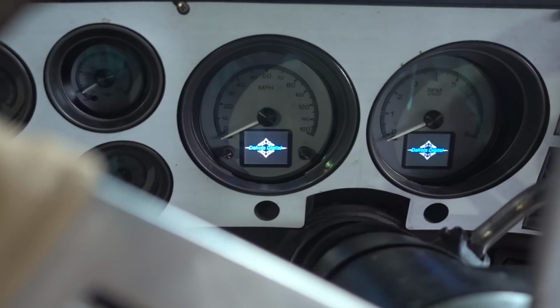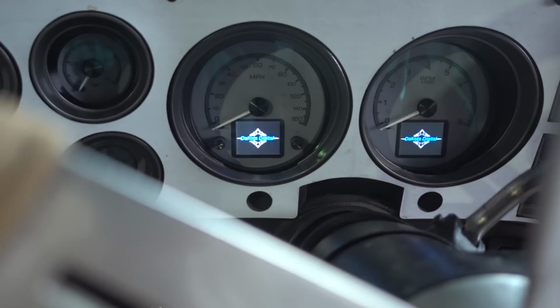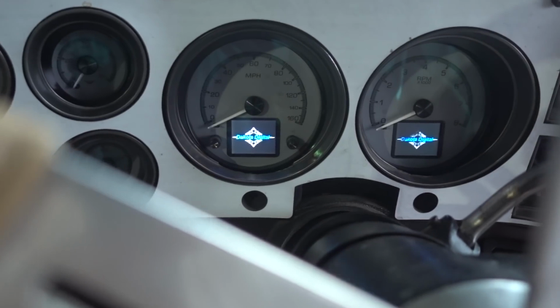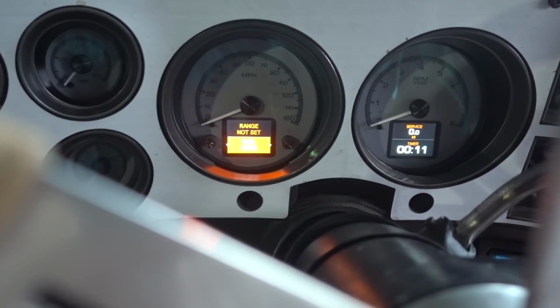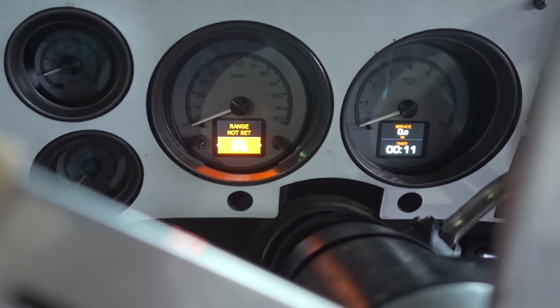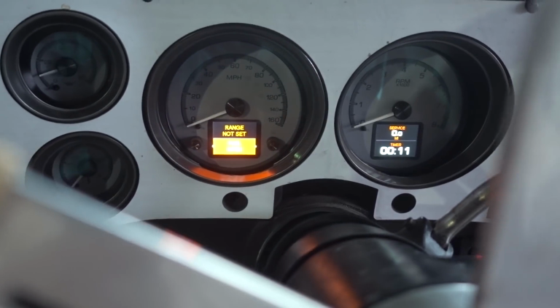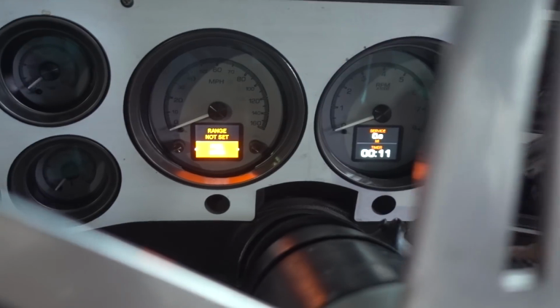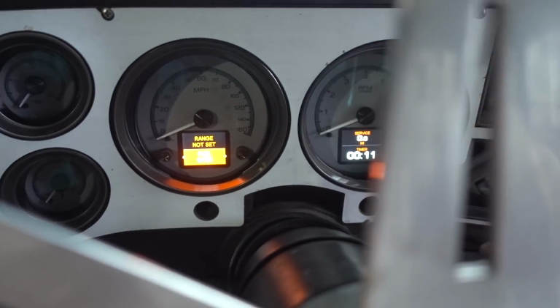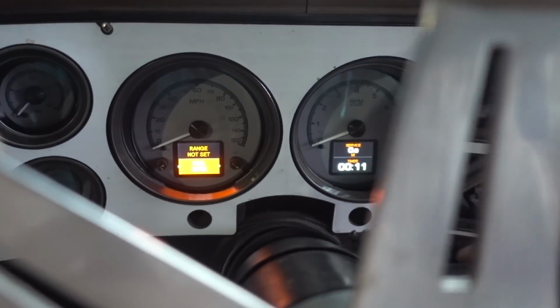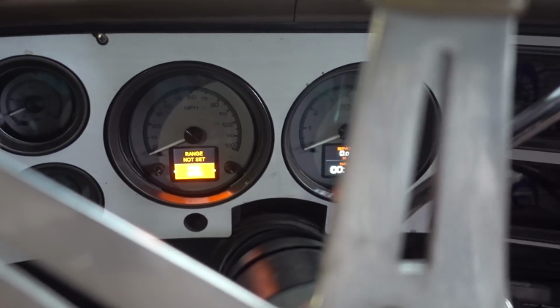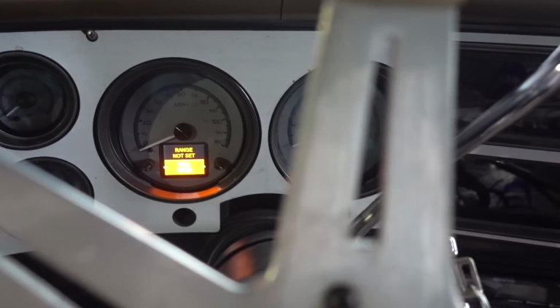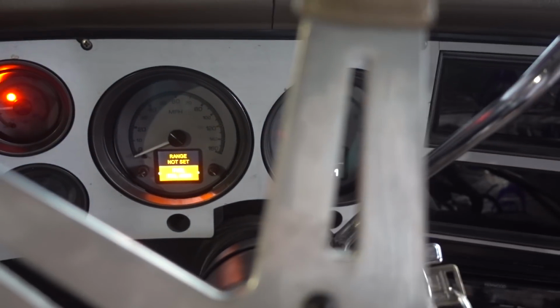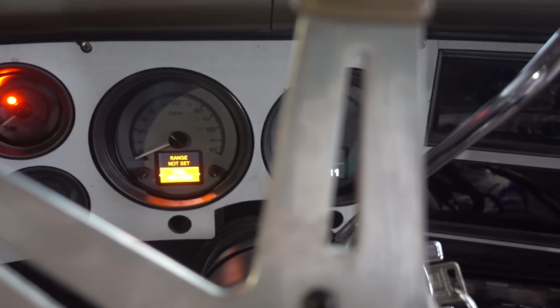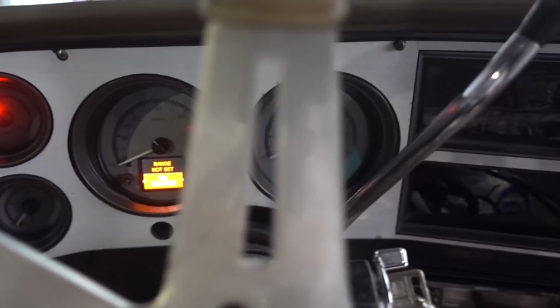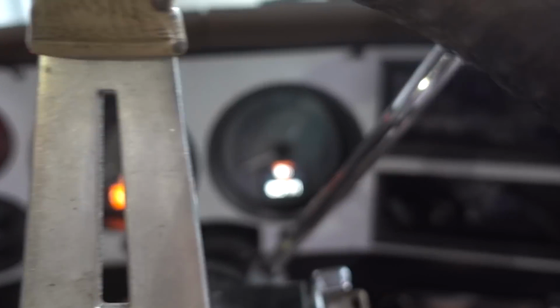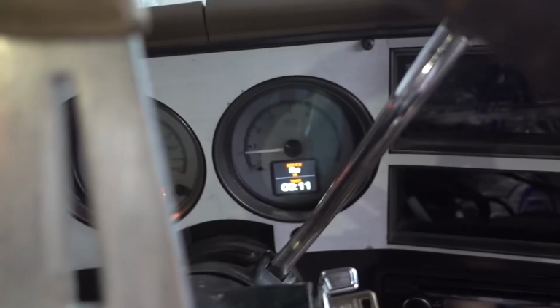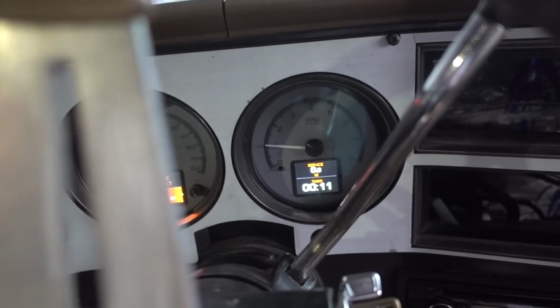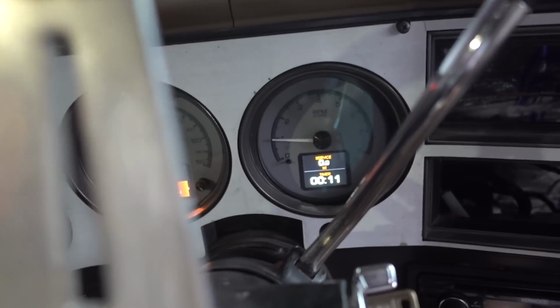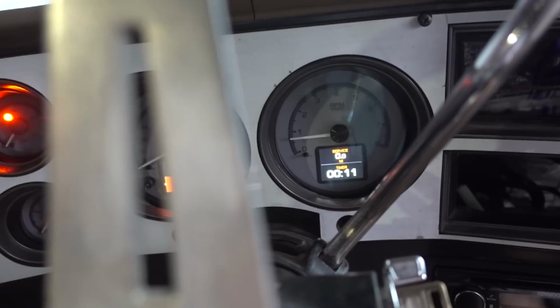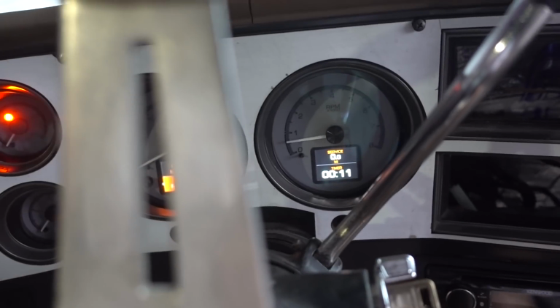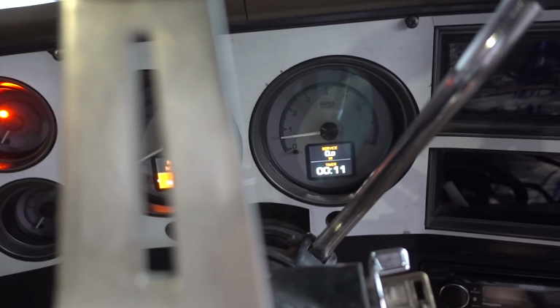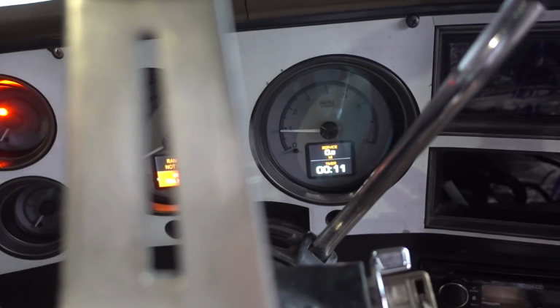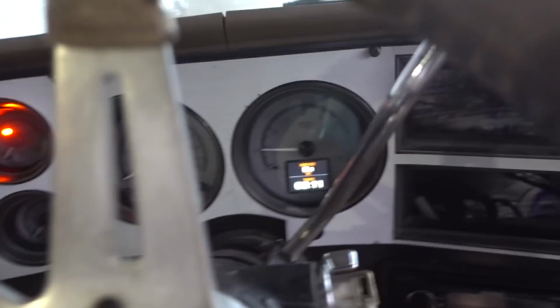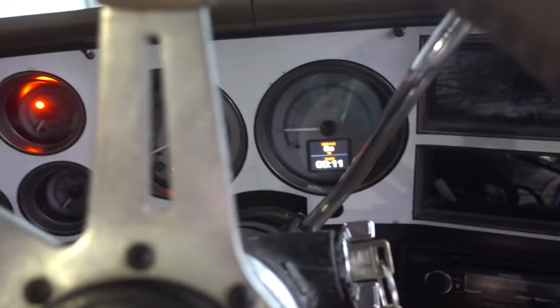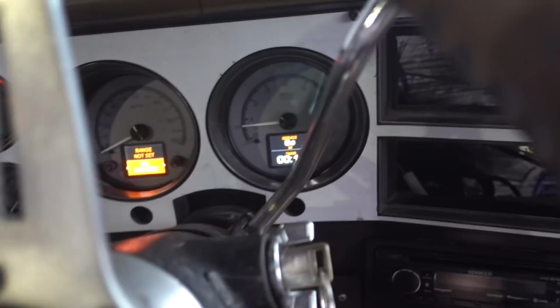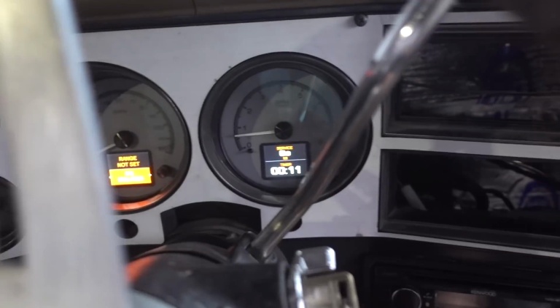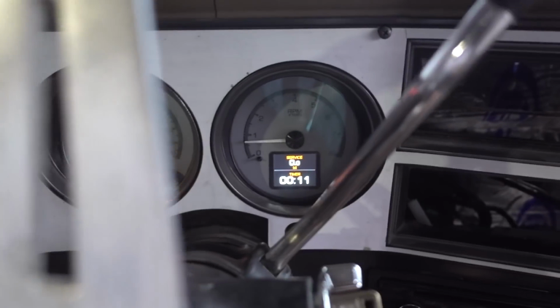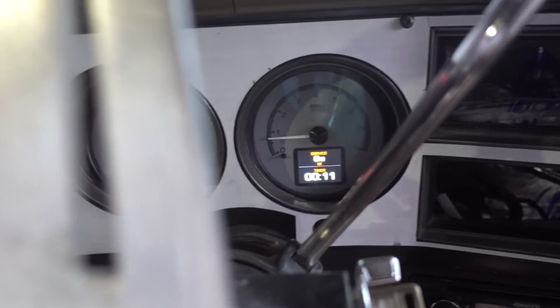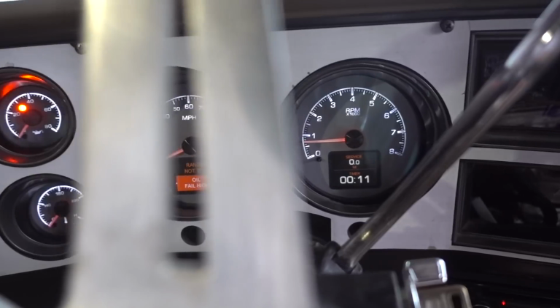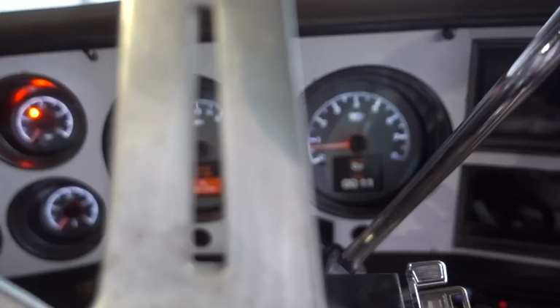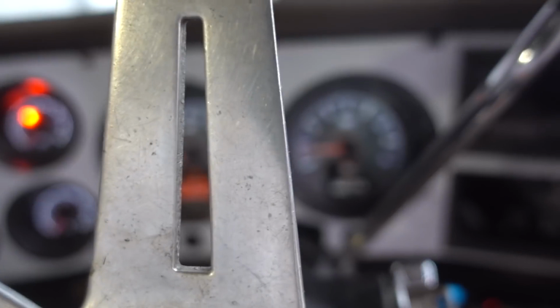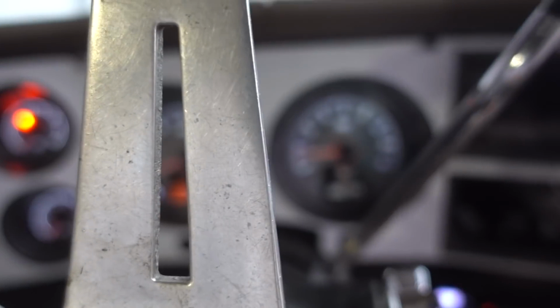Those Dakota Digital gauges — oh yeah. Money.